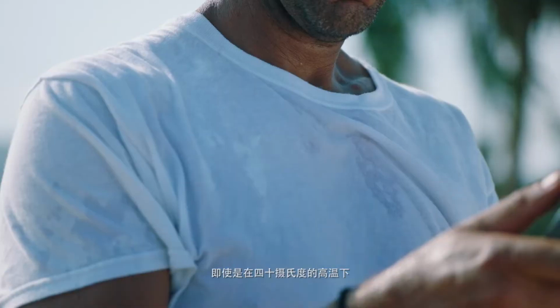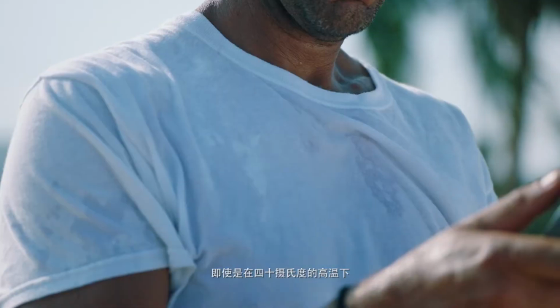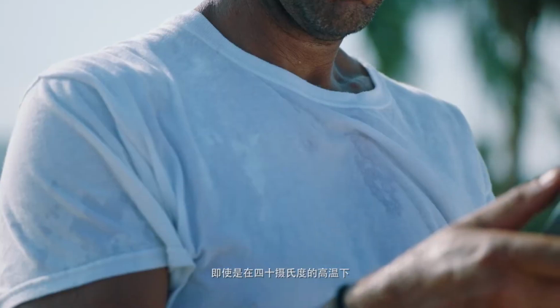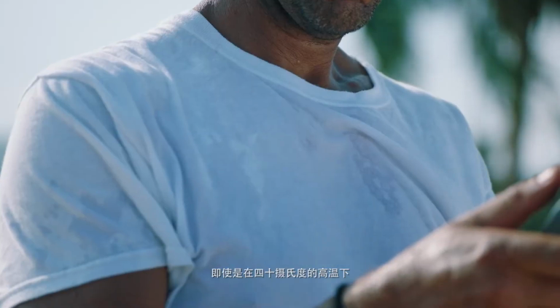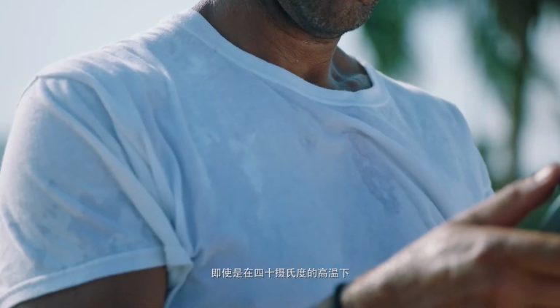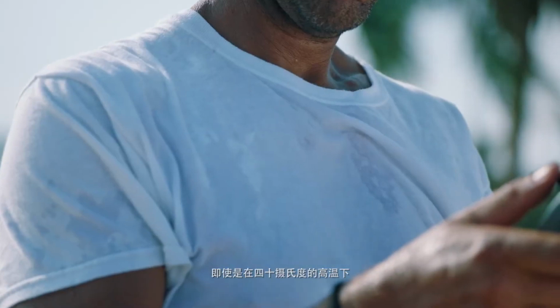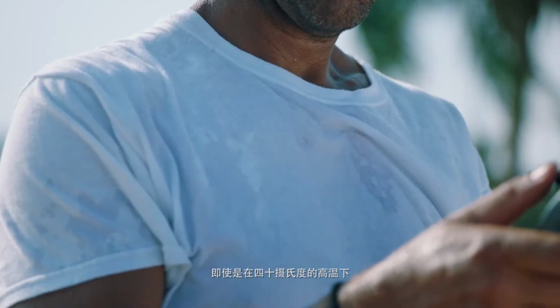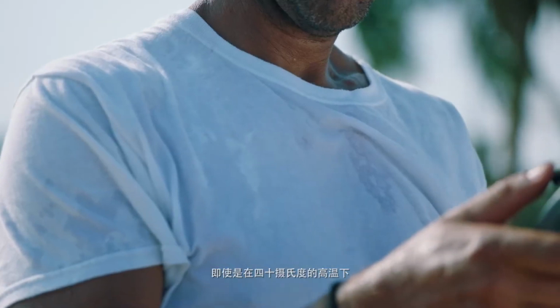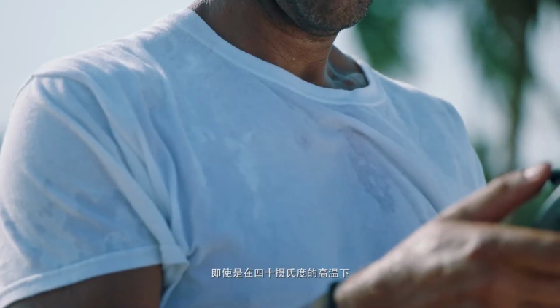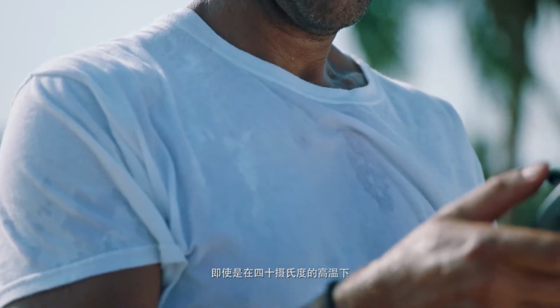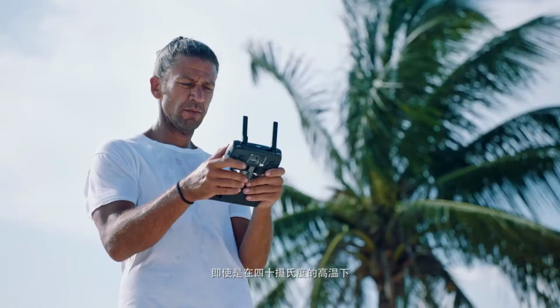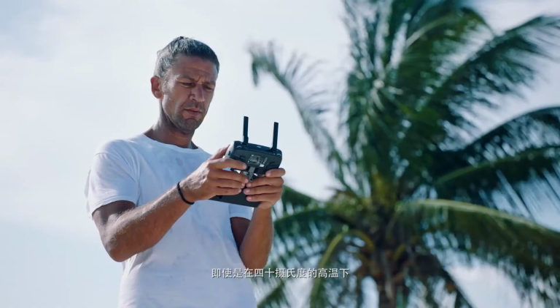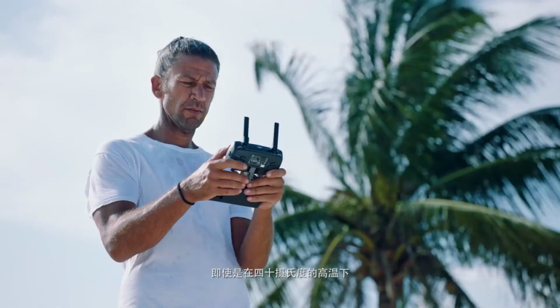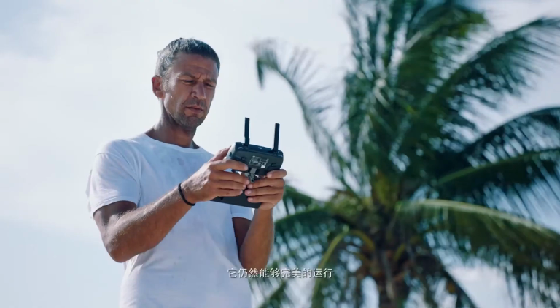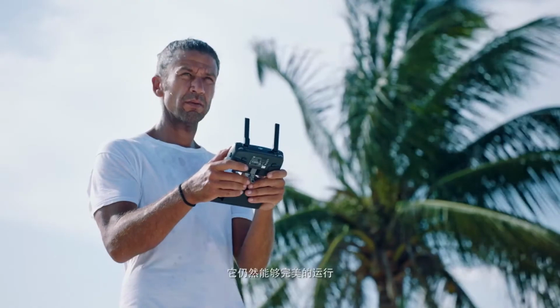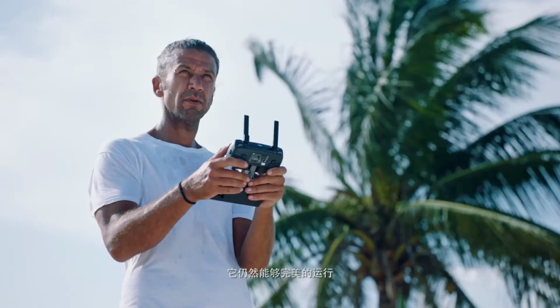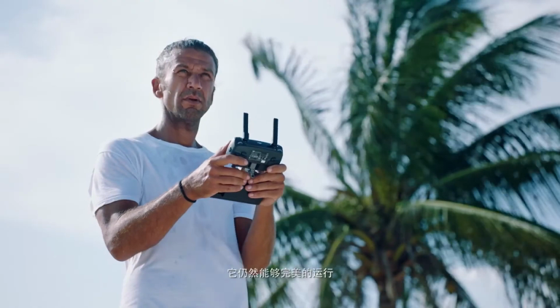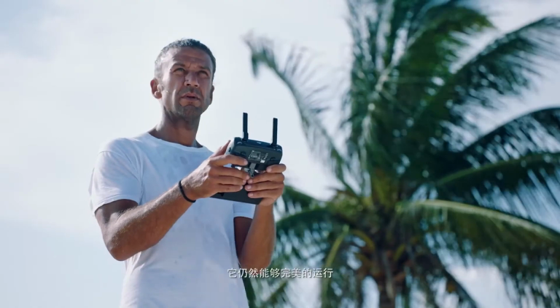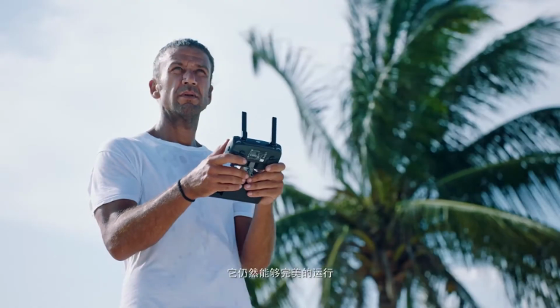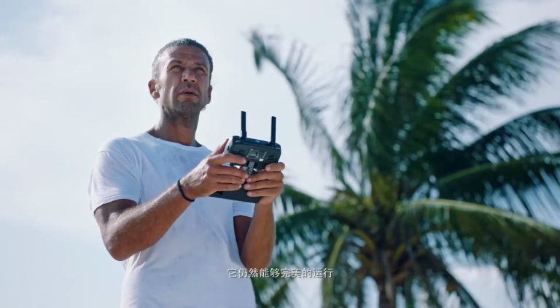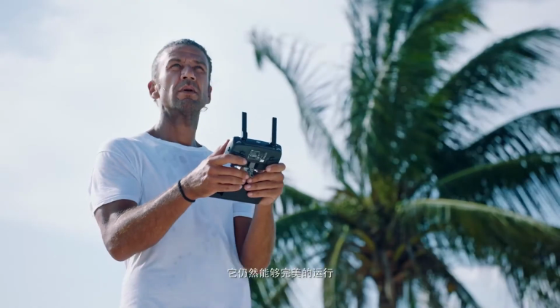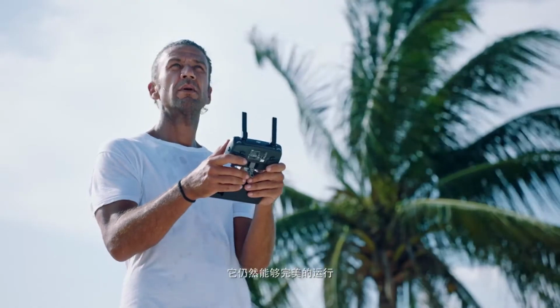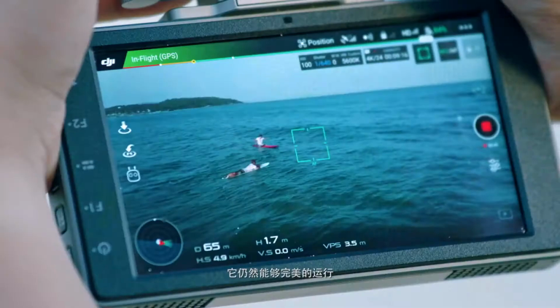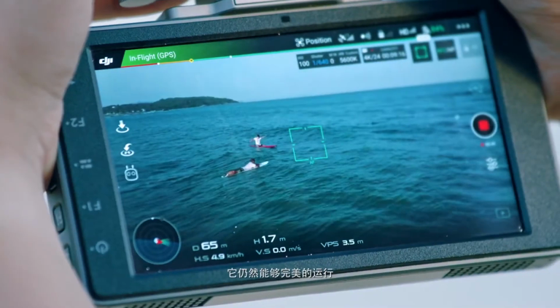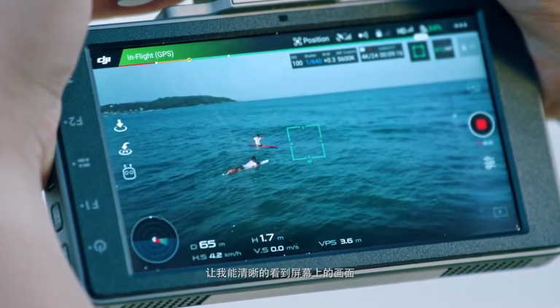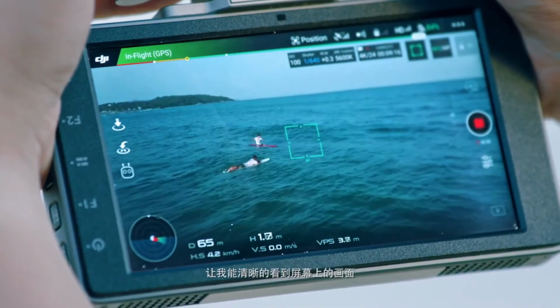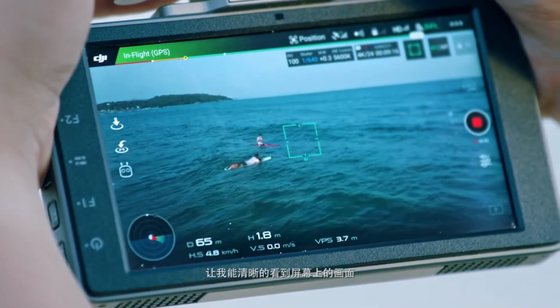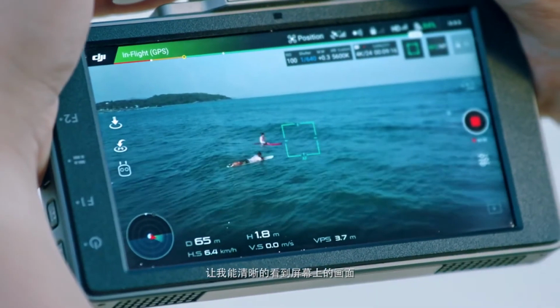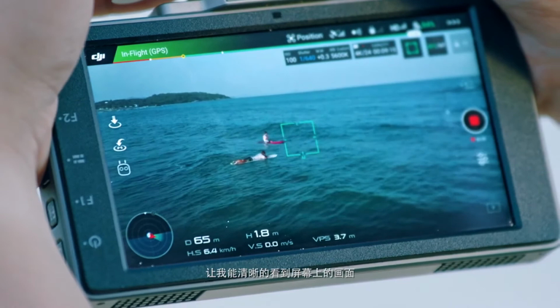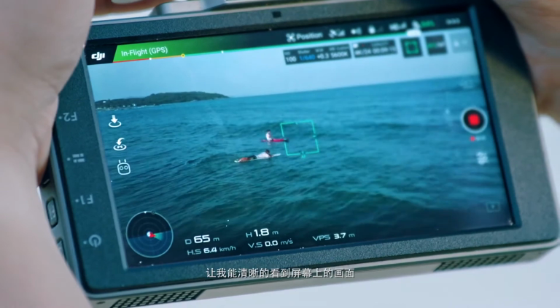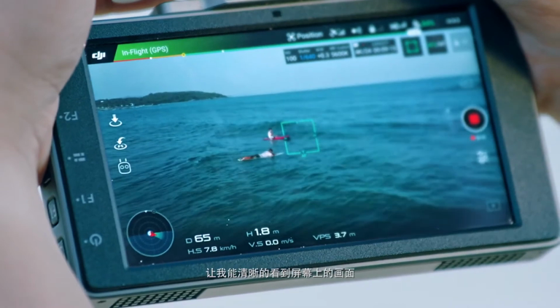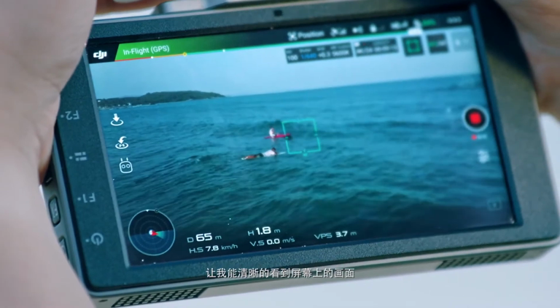Even when it's over 40 degrees, it still operates flawlessly and I can see the screen clearly.